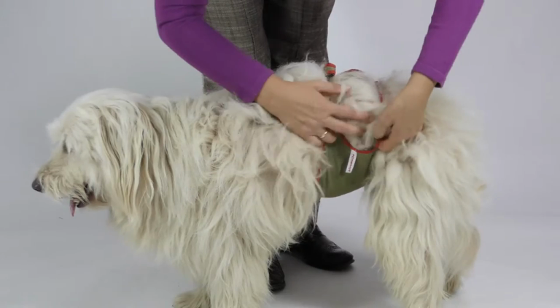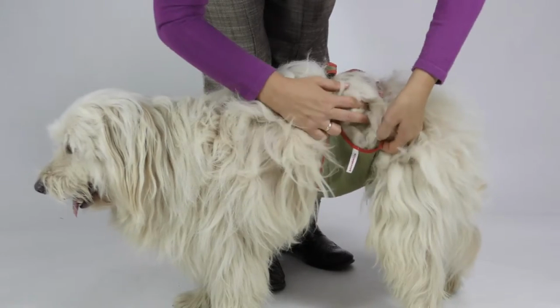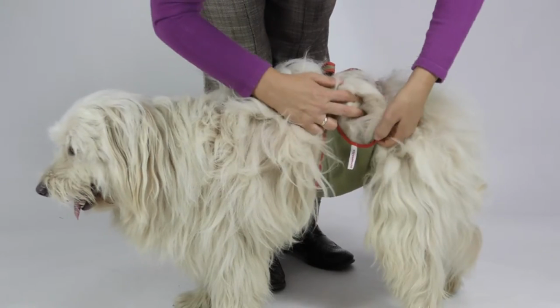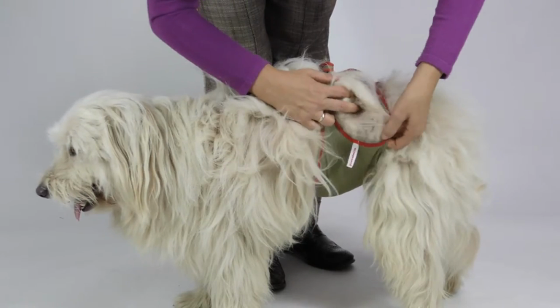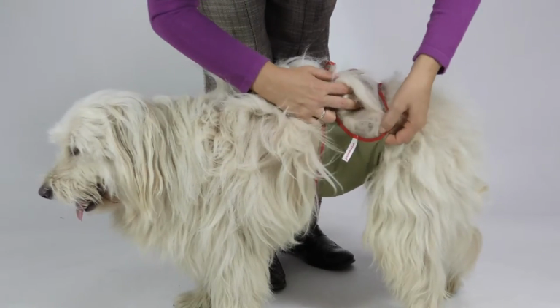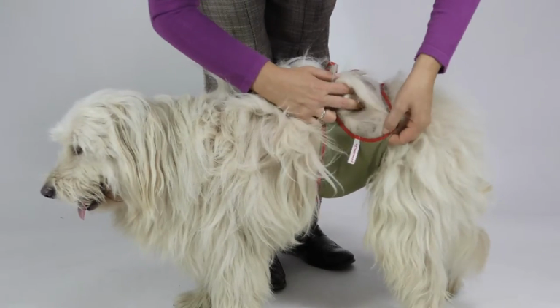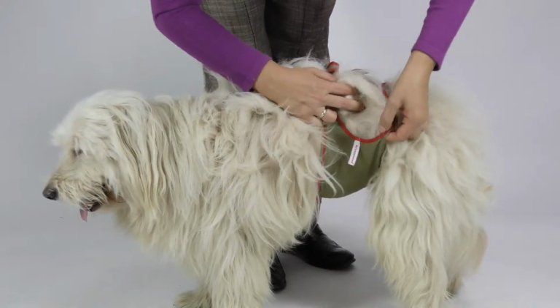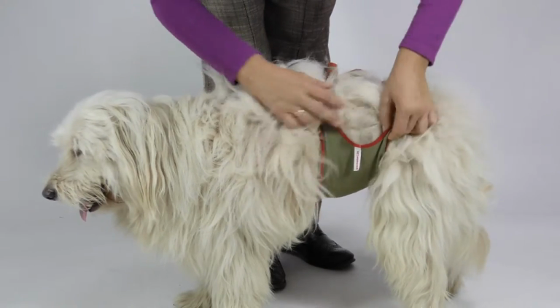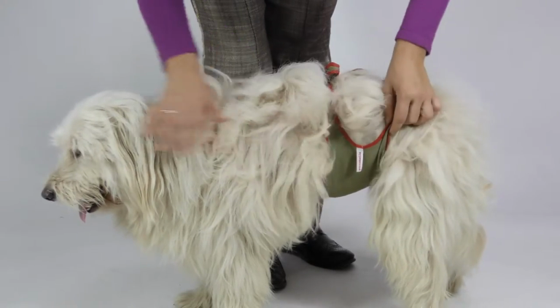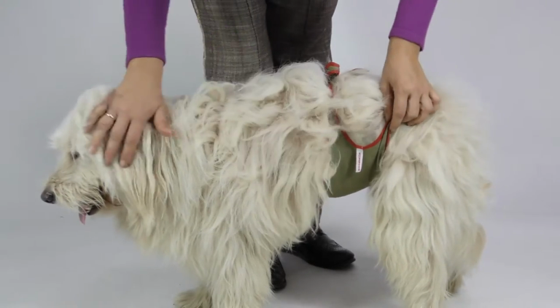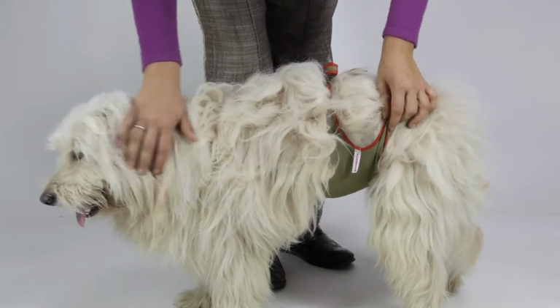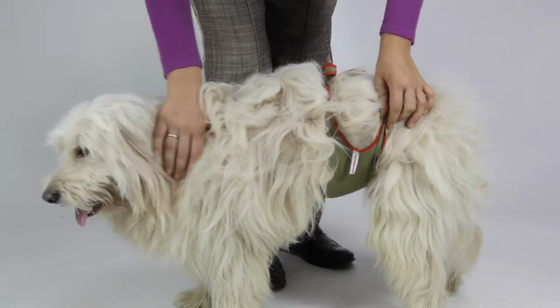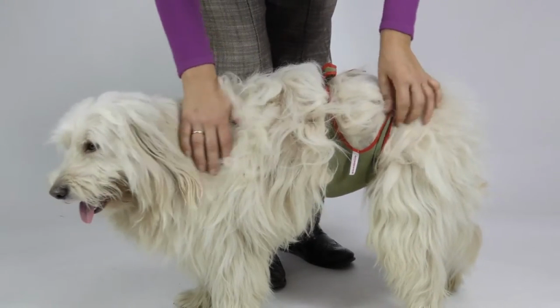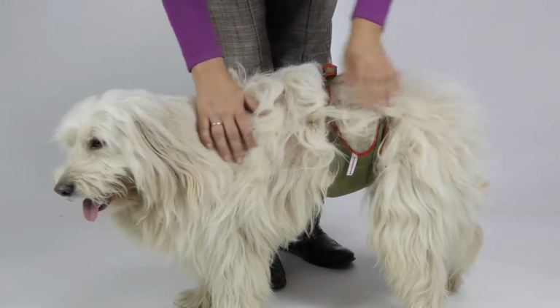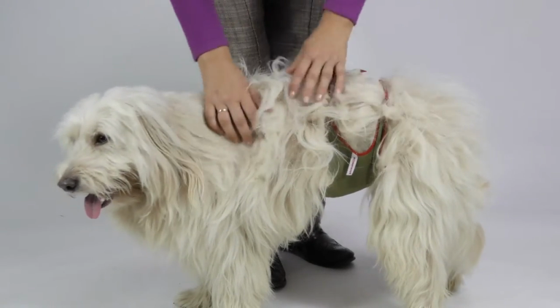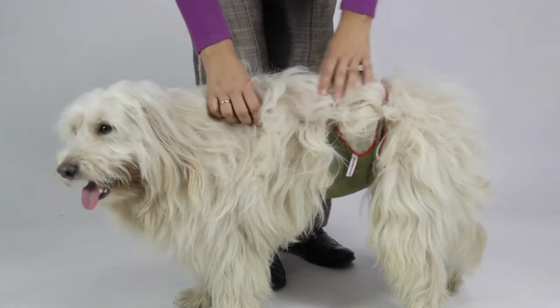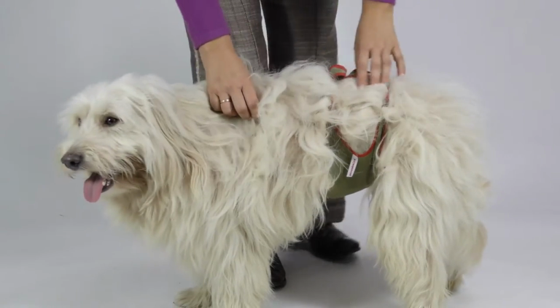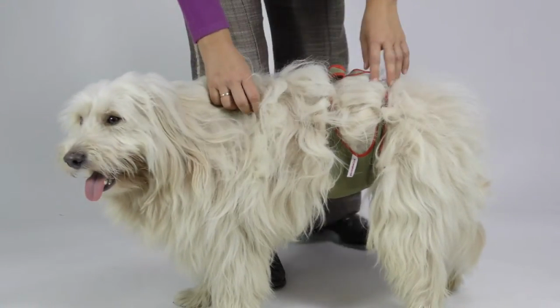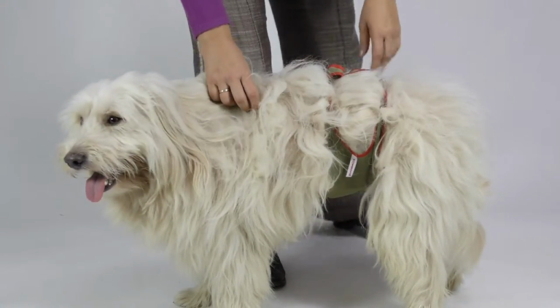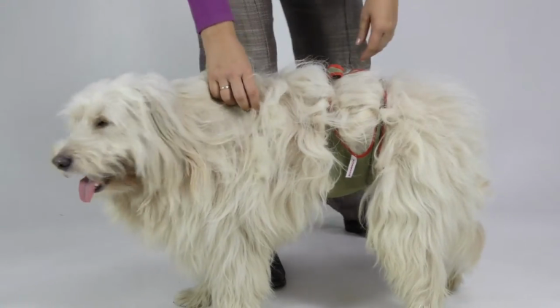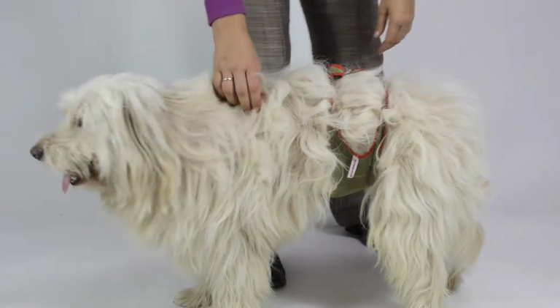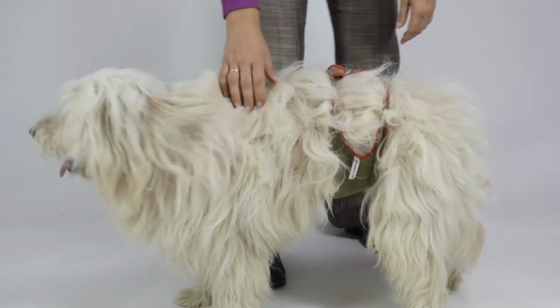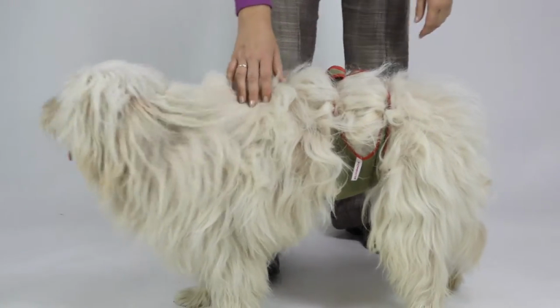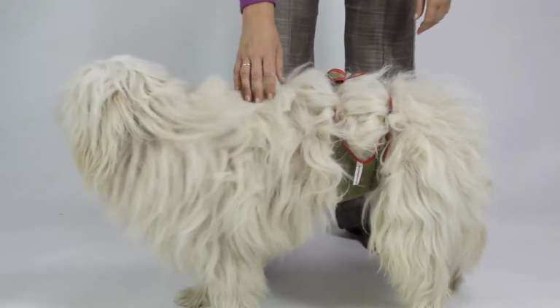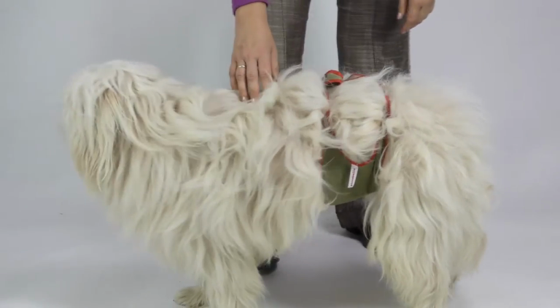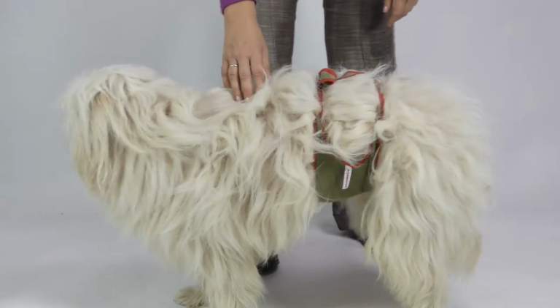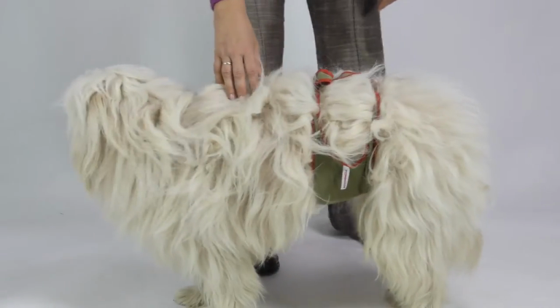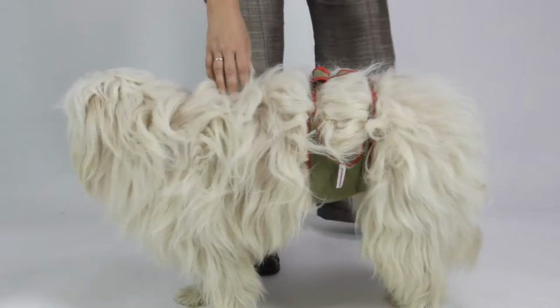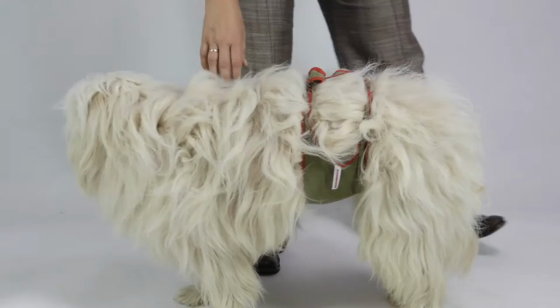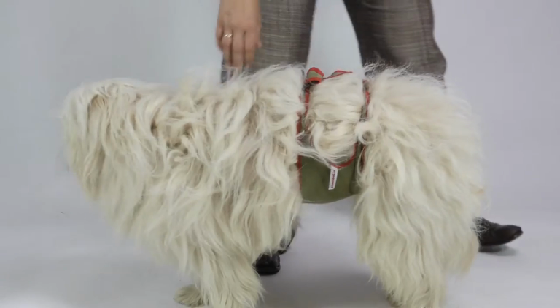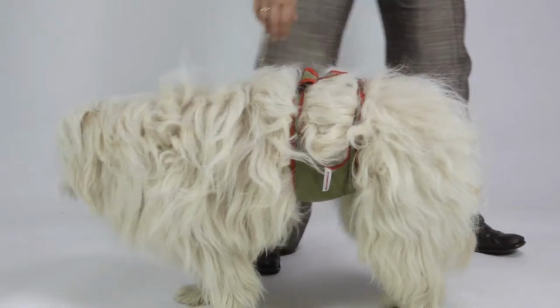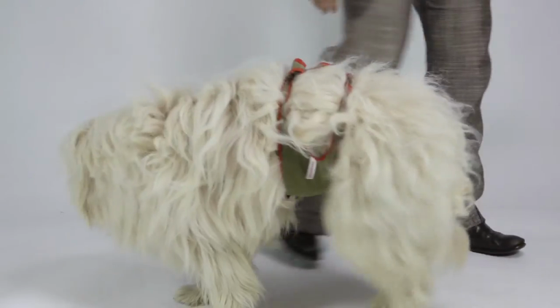That's it. This was ISAC presenting the Picobello dog diapers.